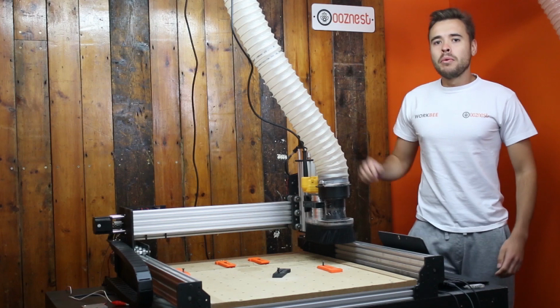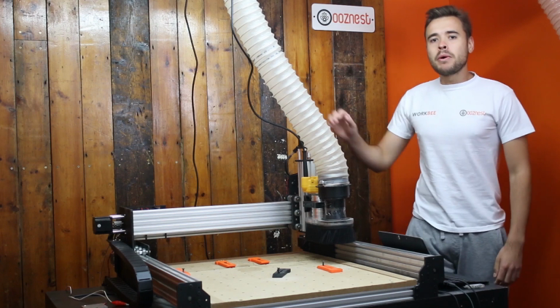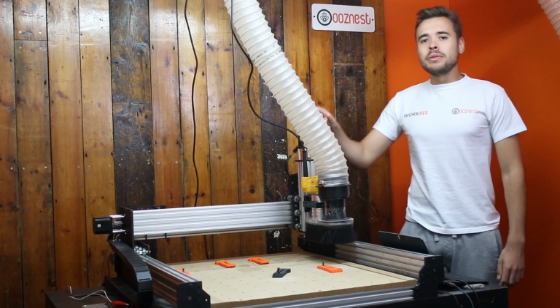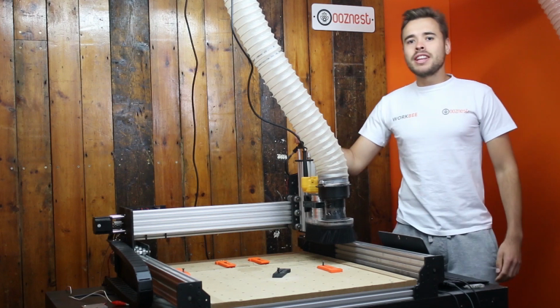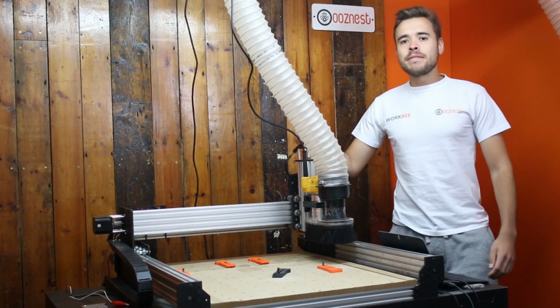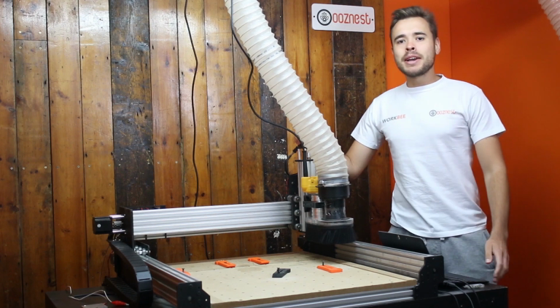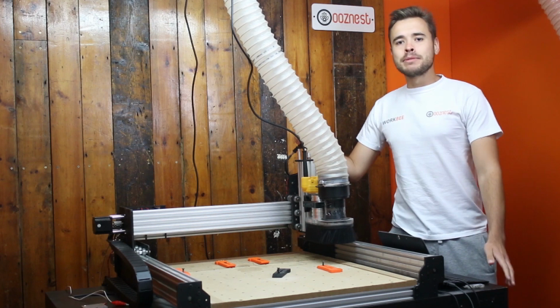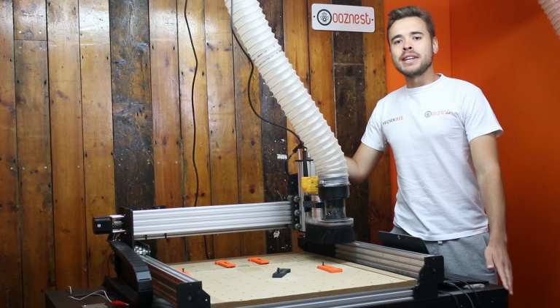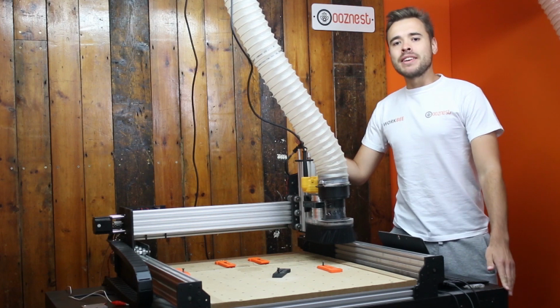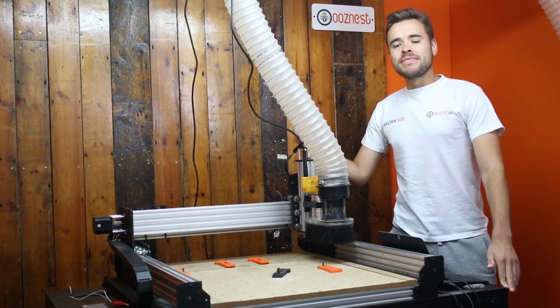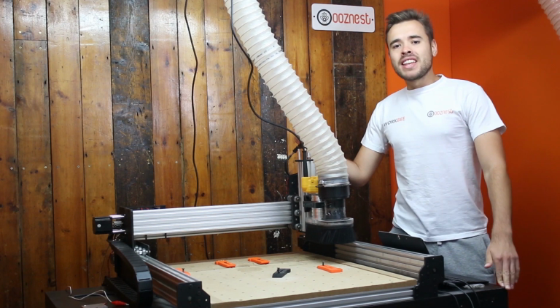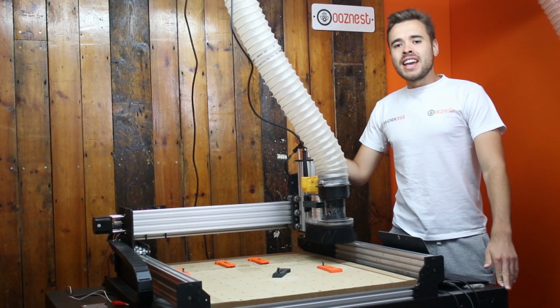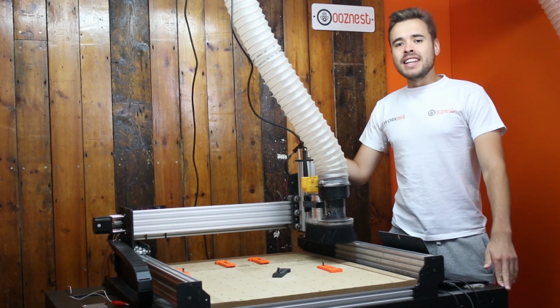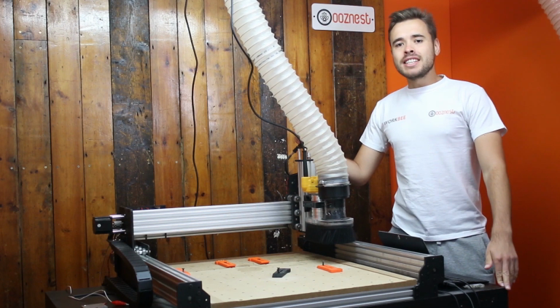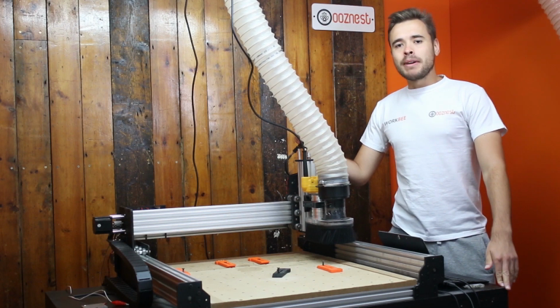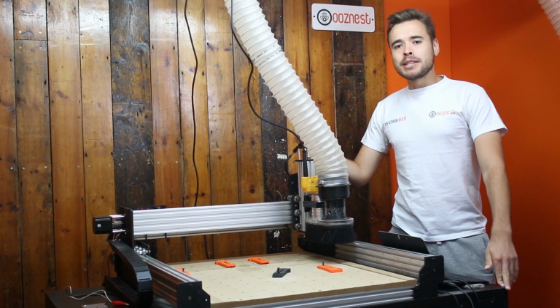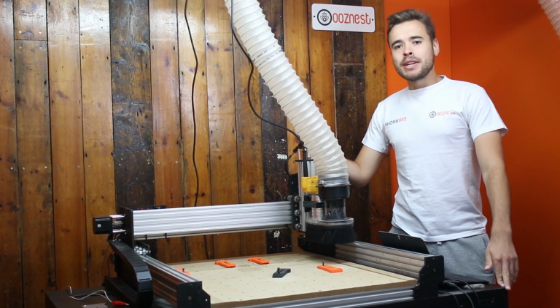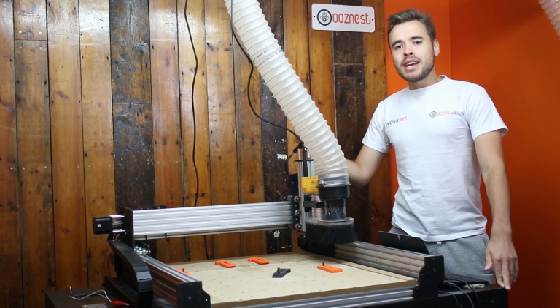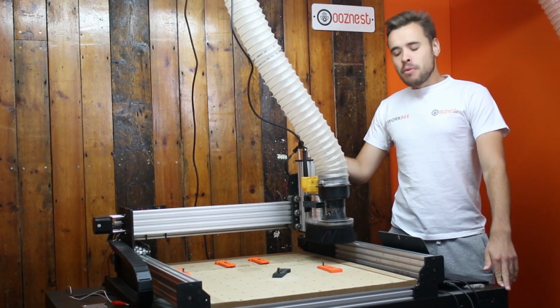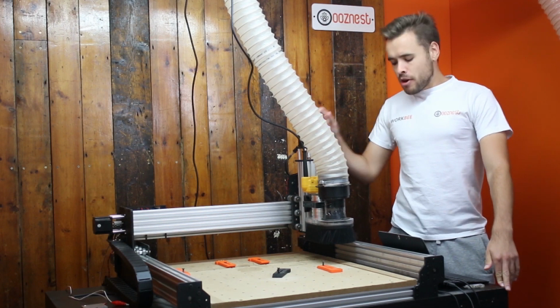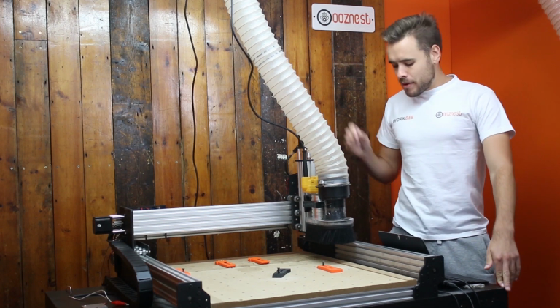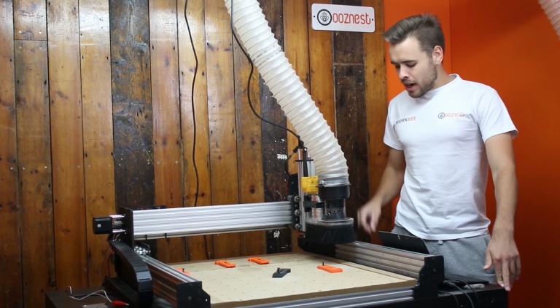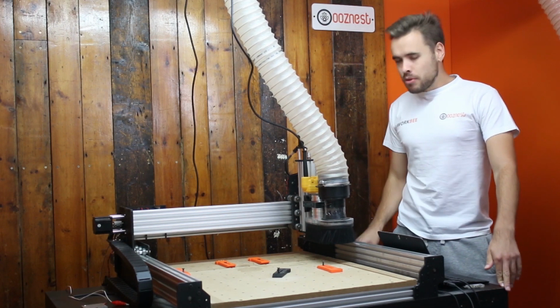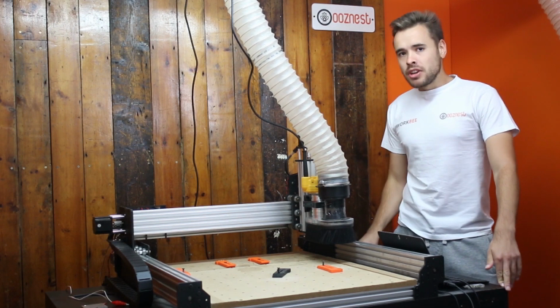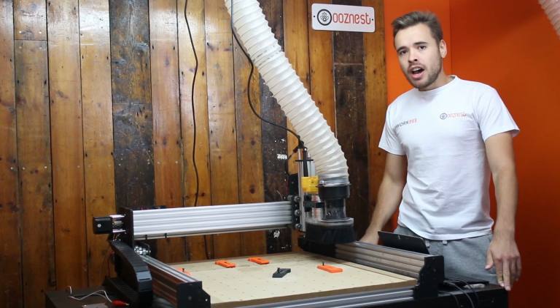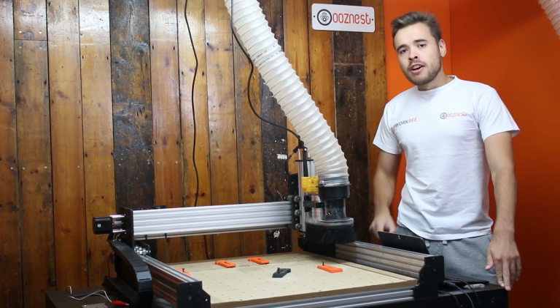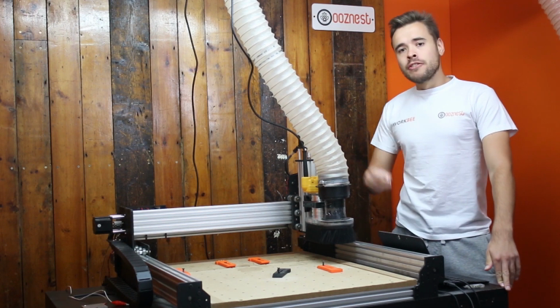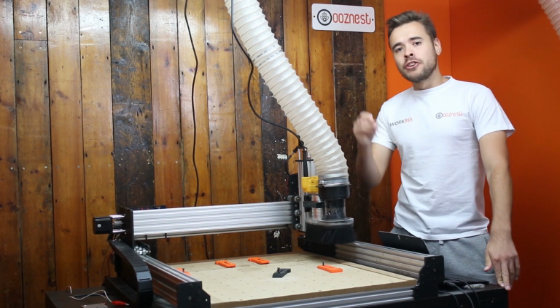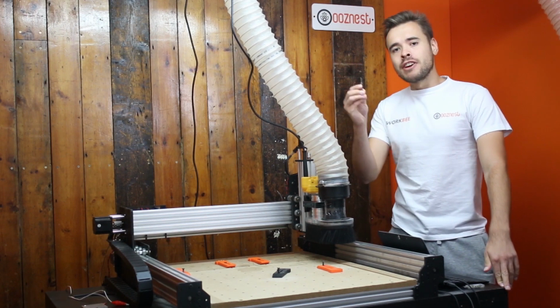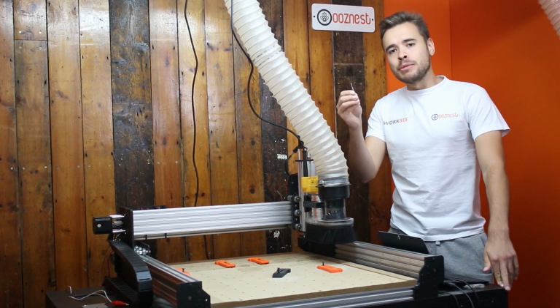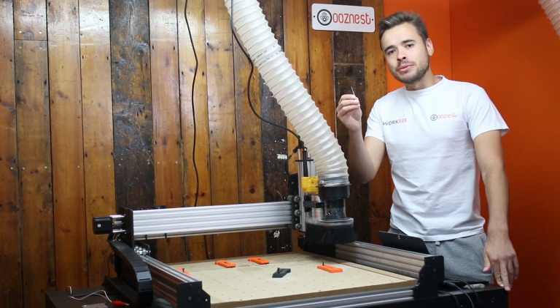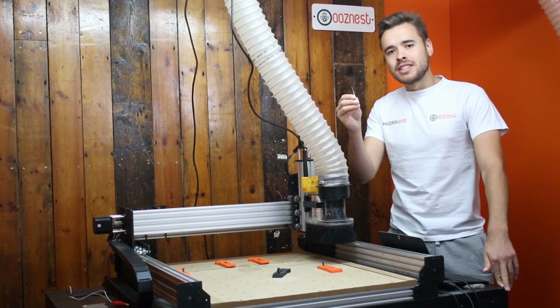Welcome to another Makers Minute. In this Makers Minute we're going to make a holder for your end mills.